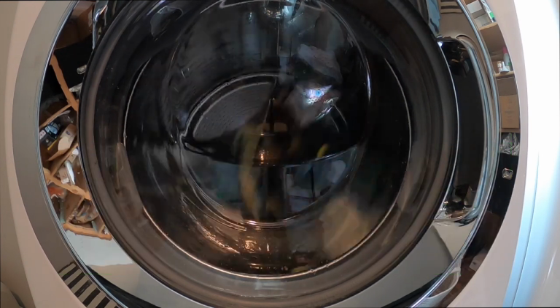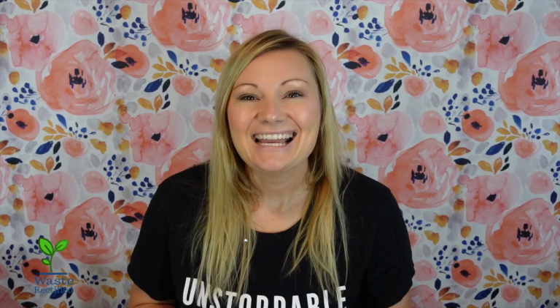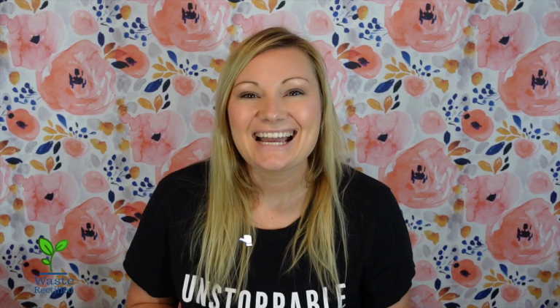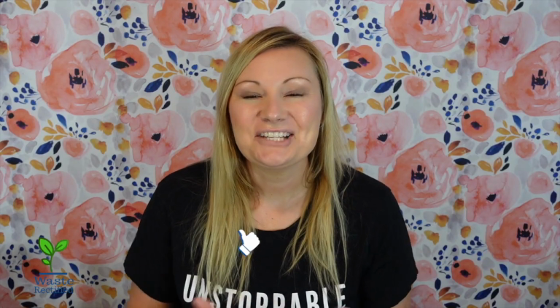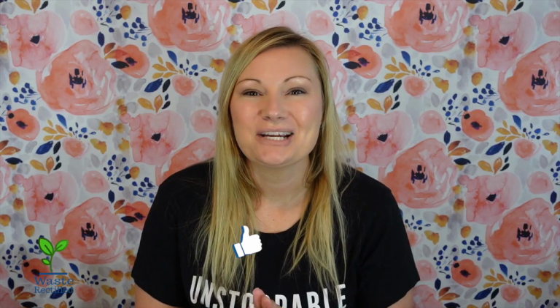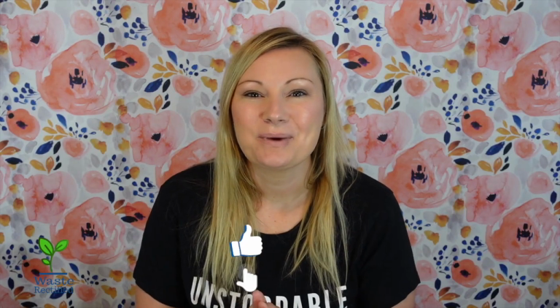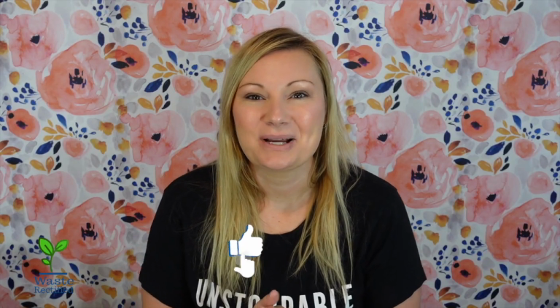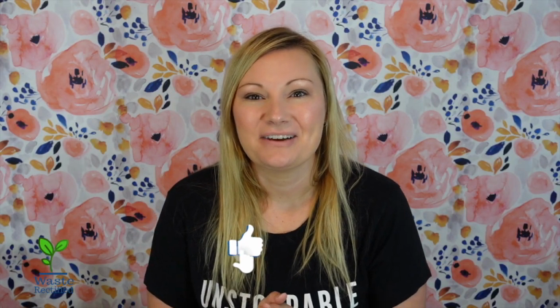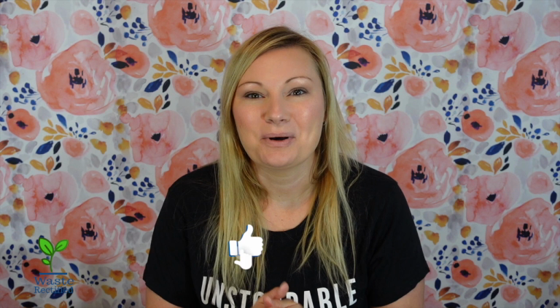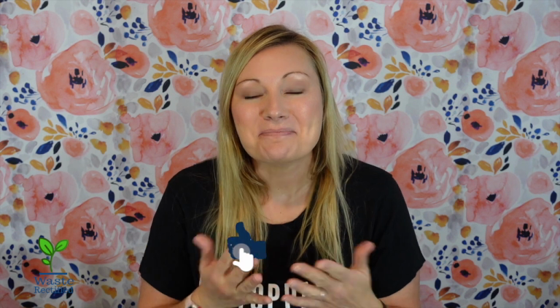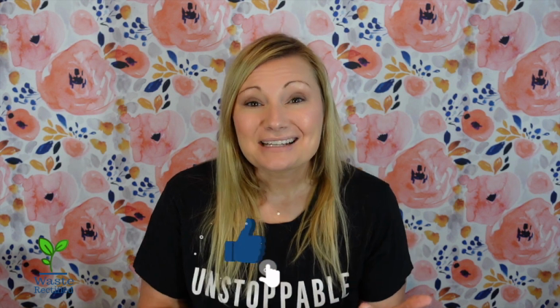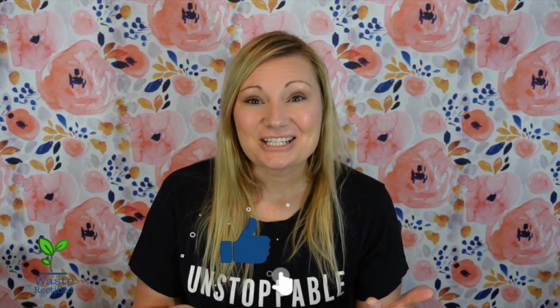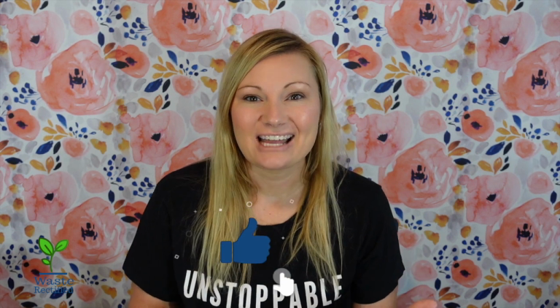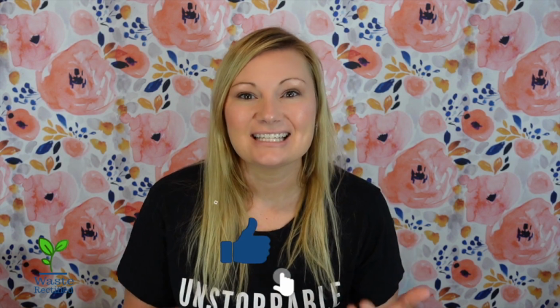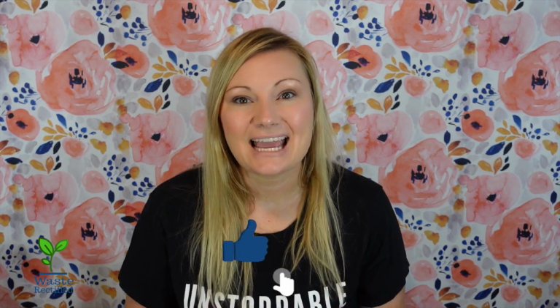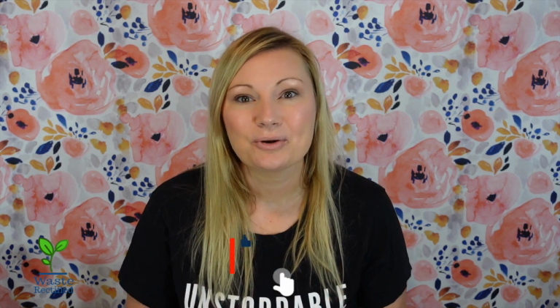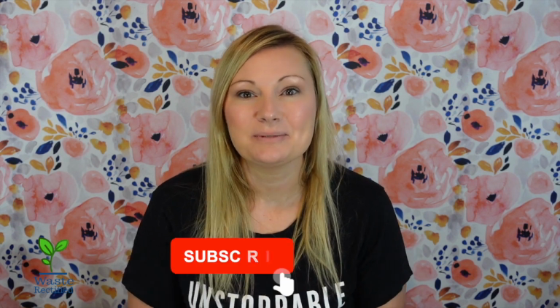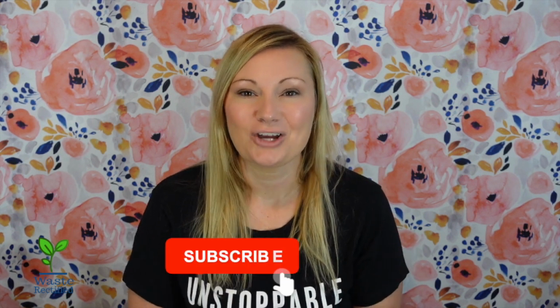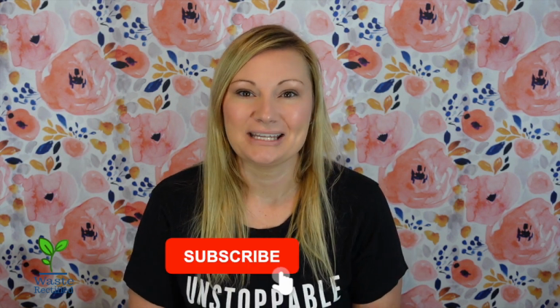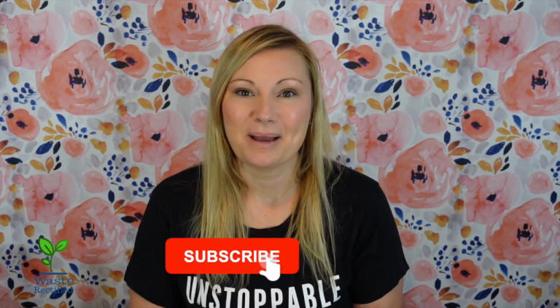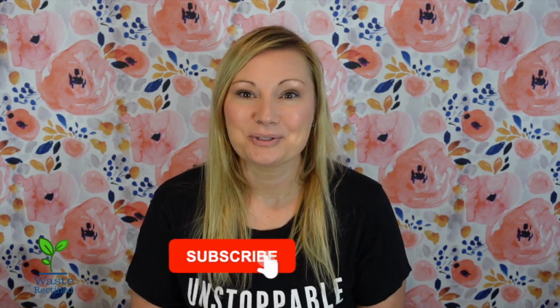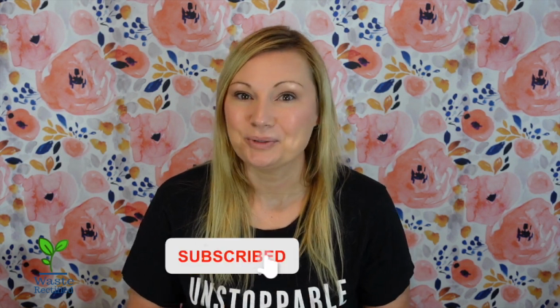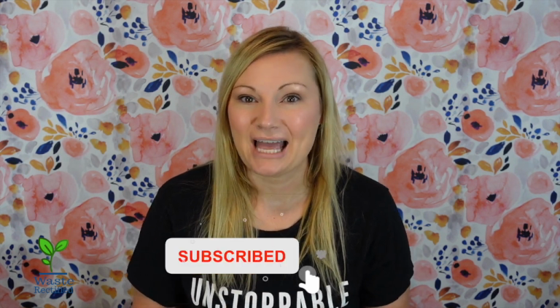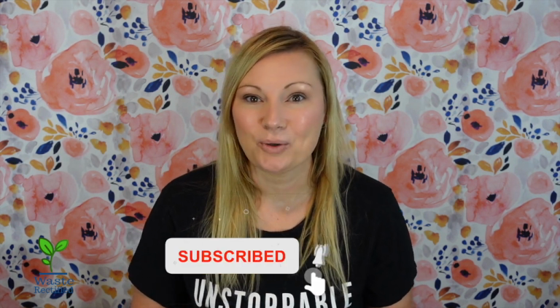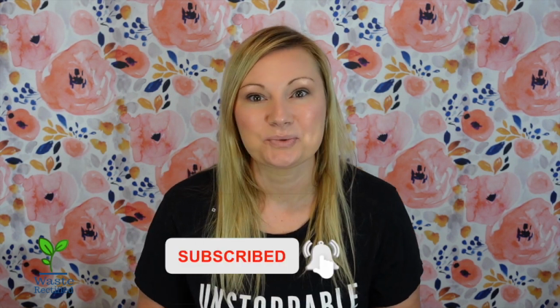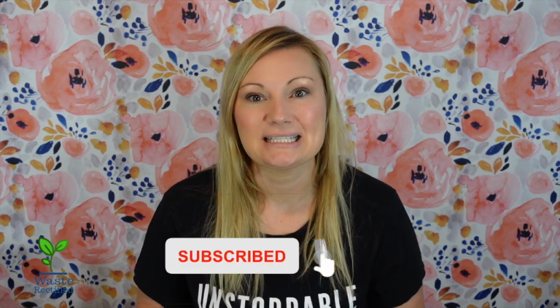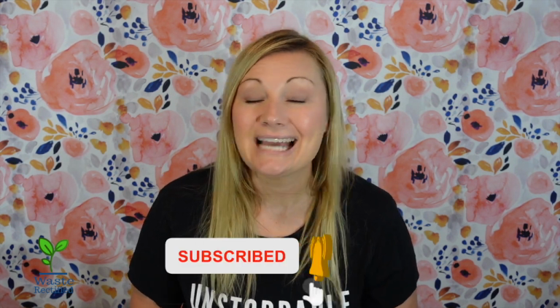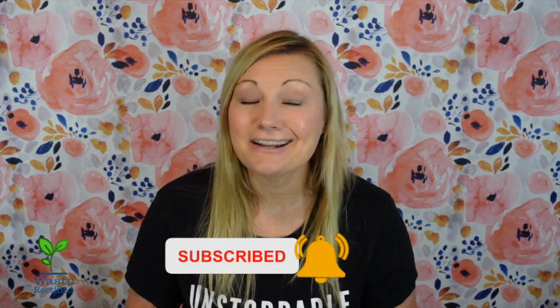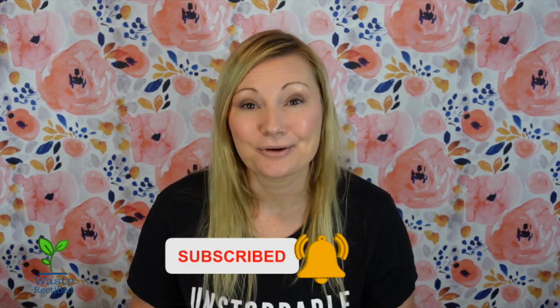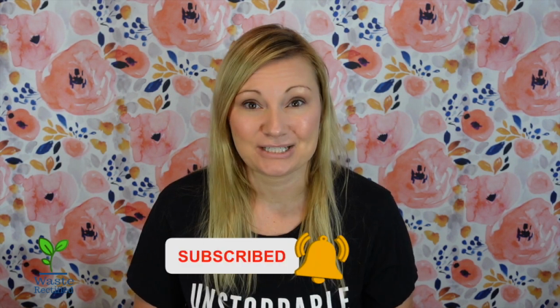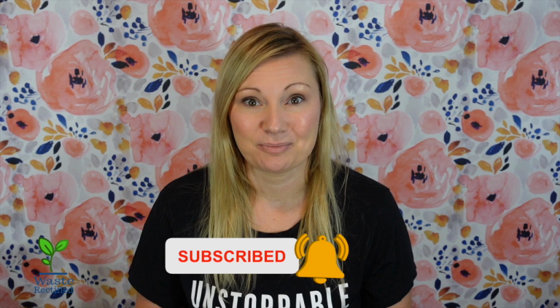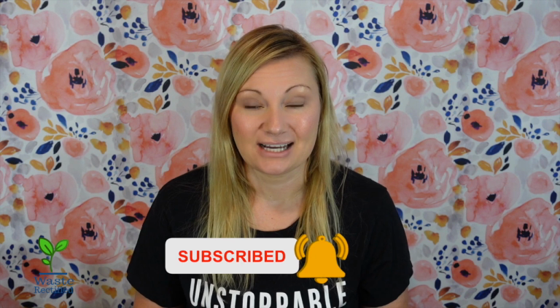Hey guys, CJ here with Waste Rectified. Welcome back to my channel. Today we're going to be talking about Blueland, who has released yet another waste-free product.